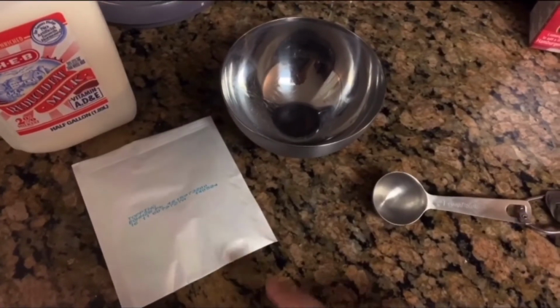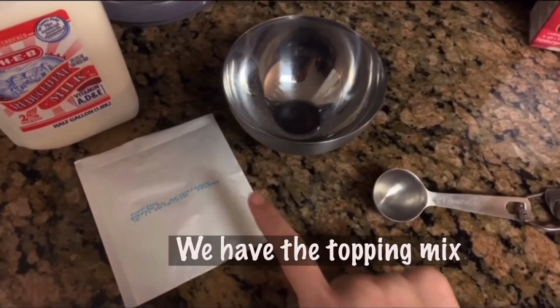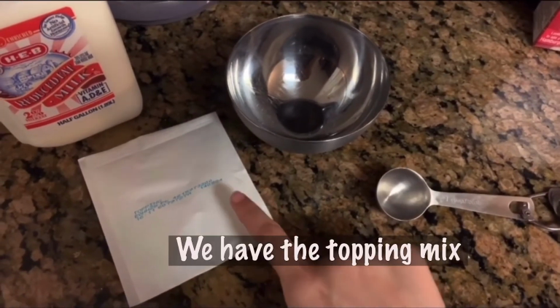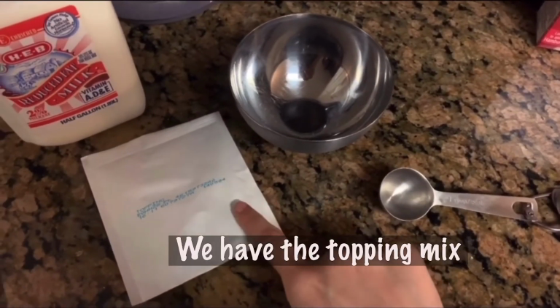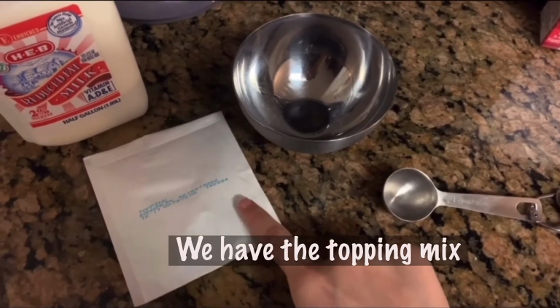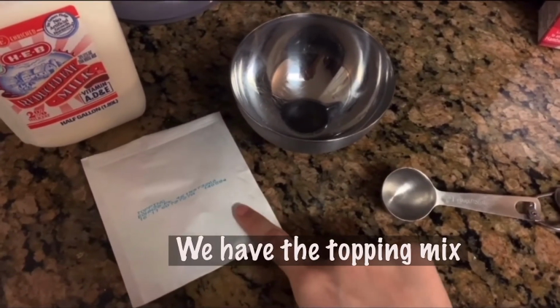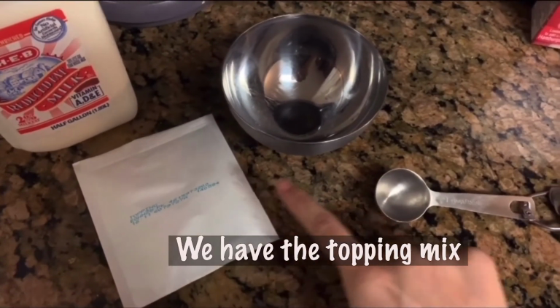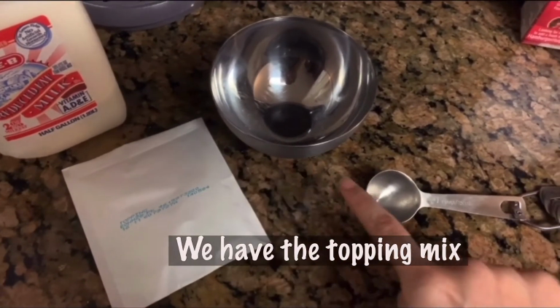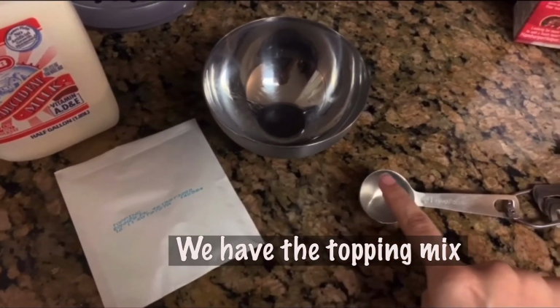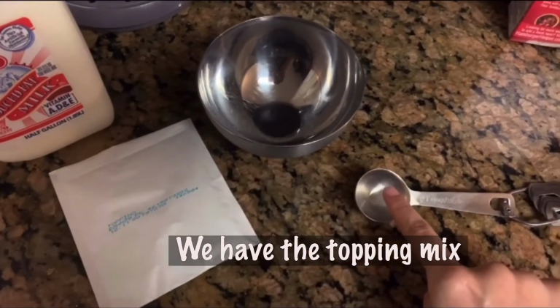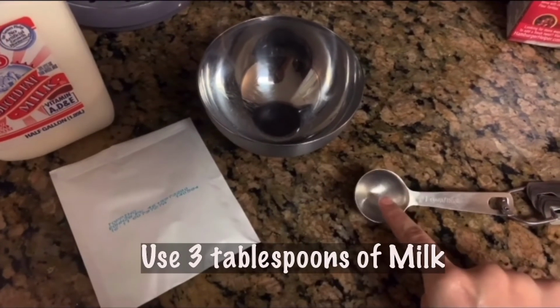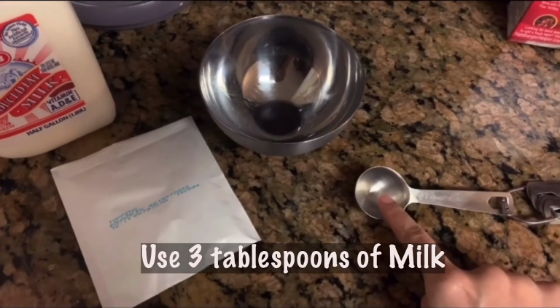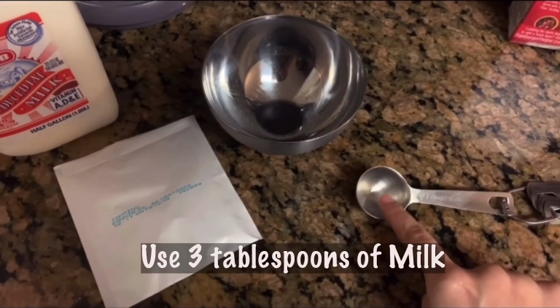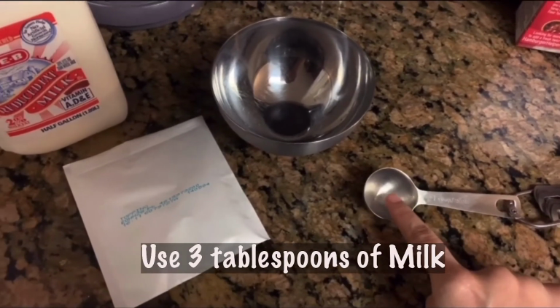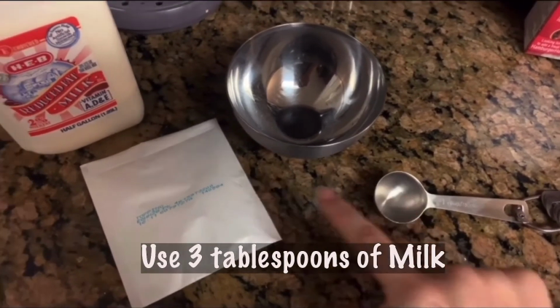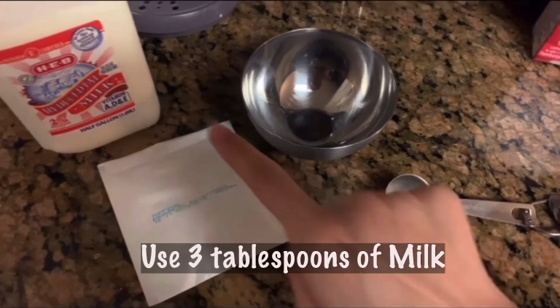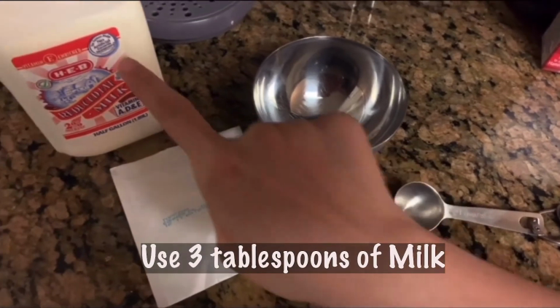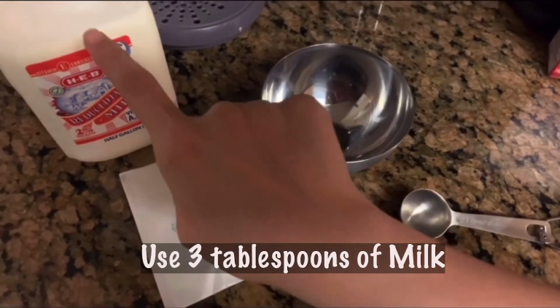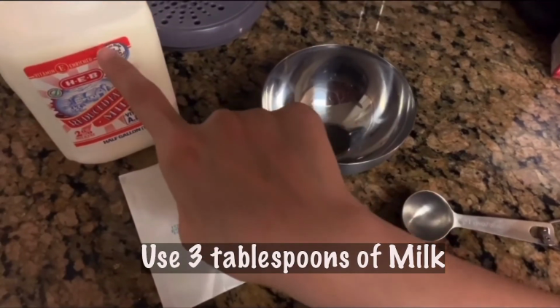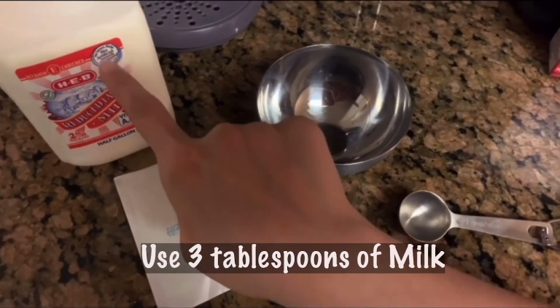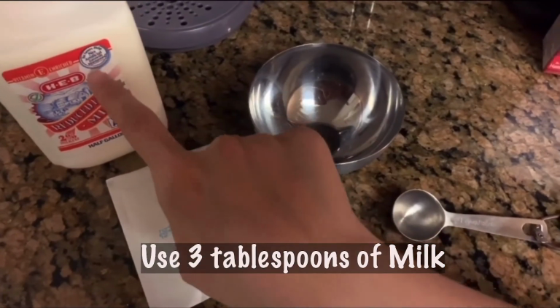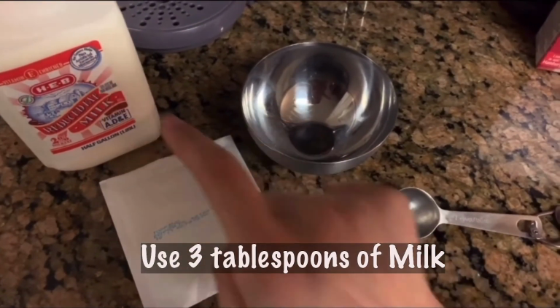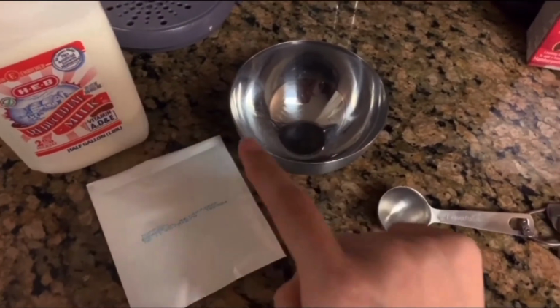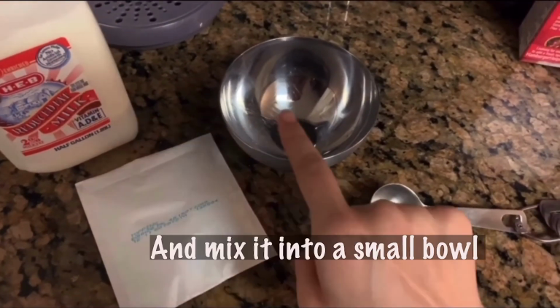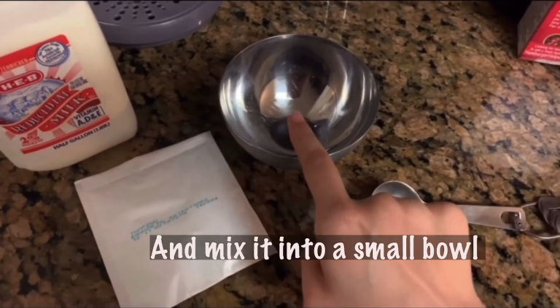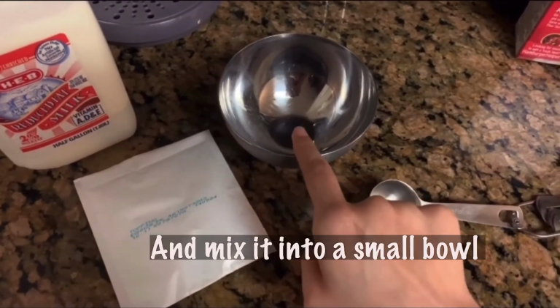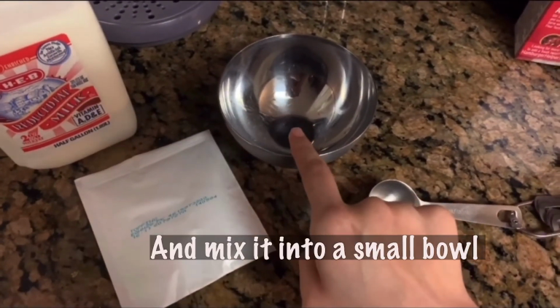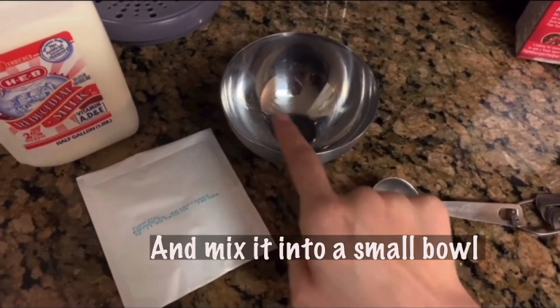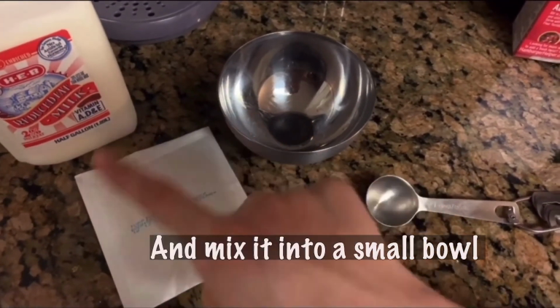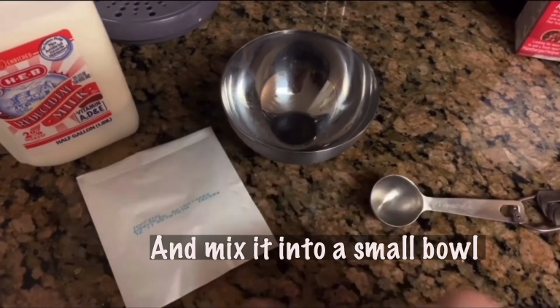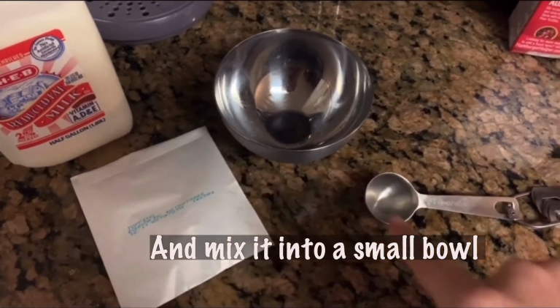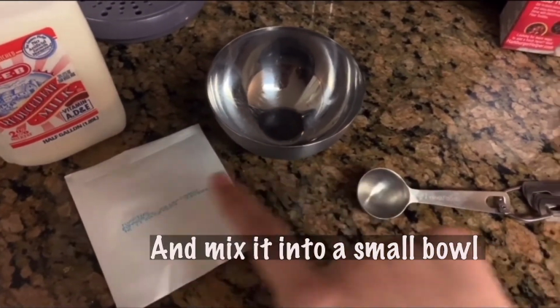So we have the topping mix. Do 3 tablespoons of milk and mix it into a small bowl.